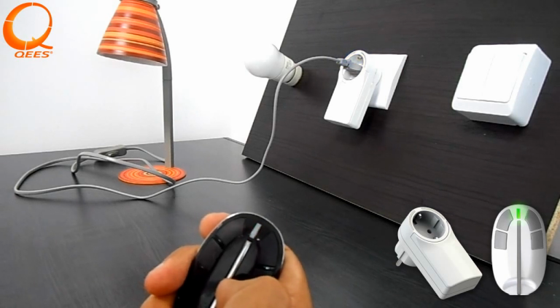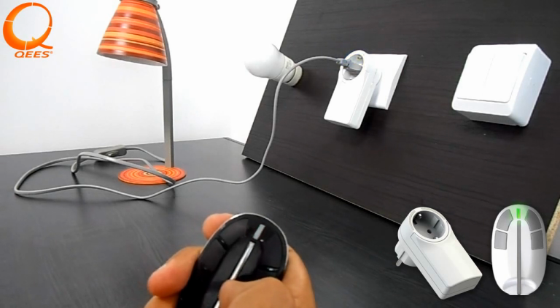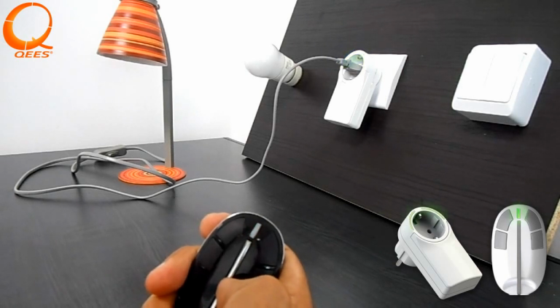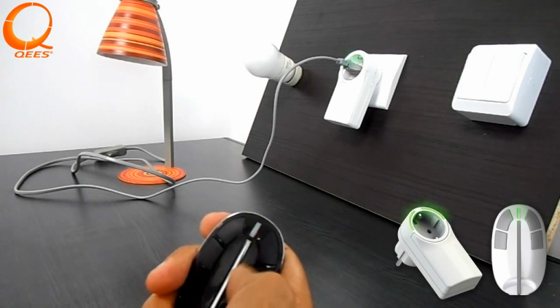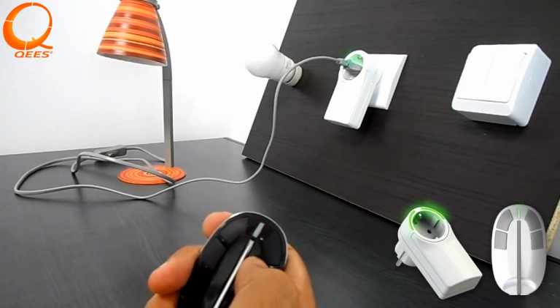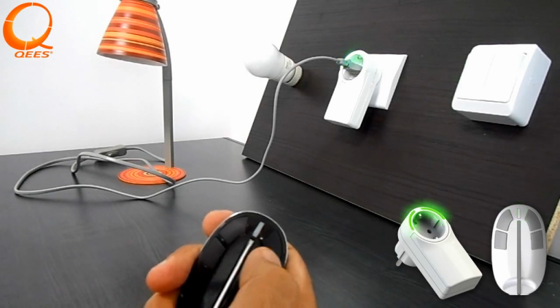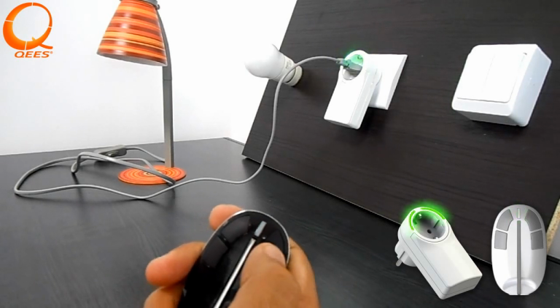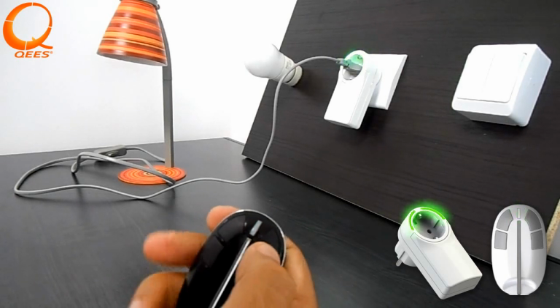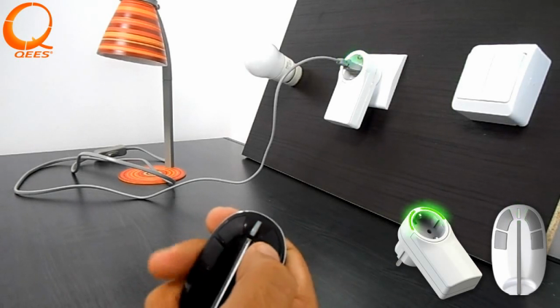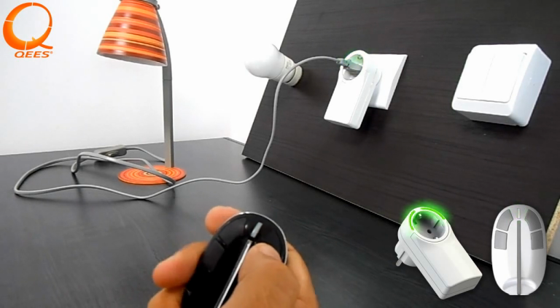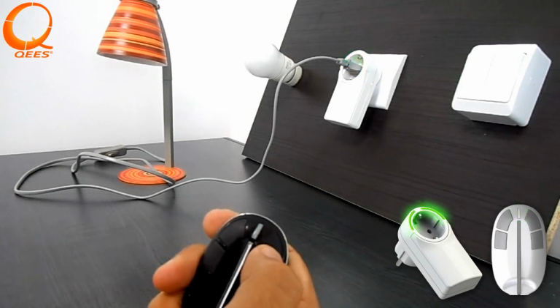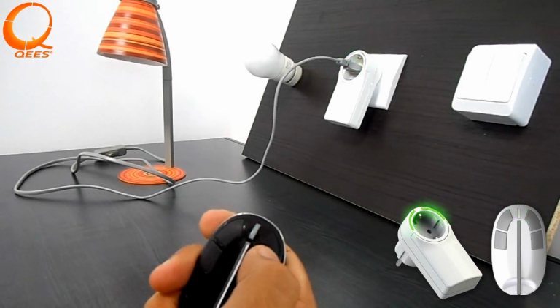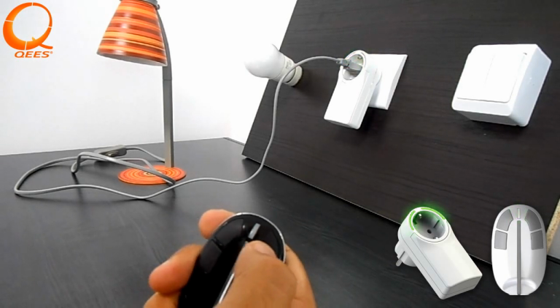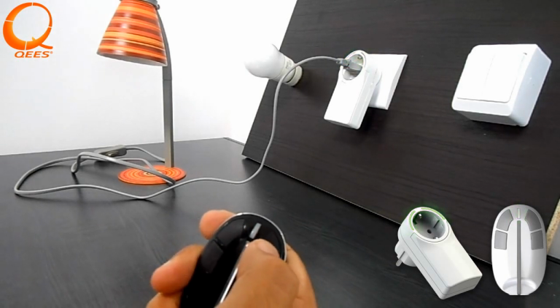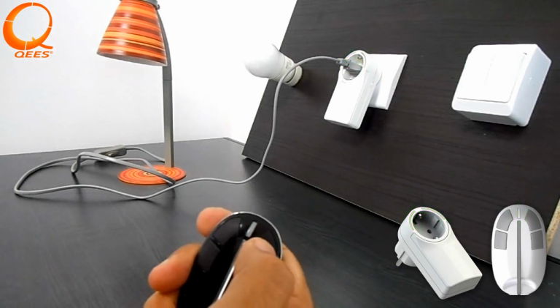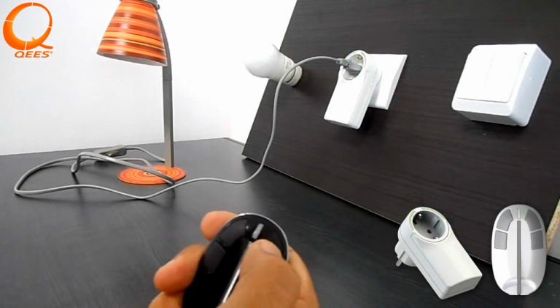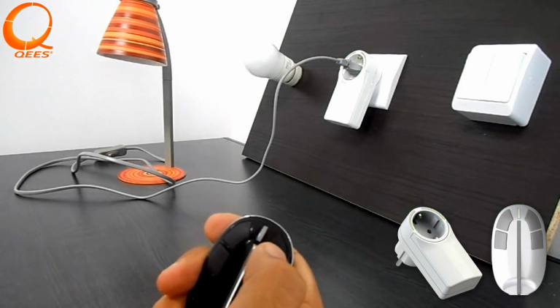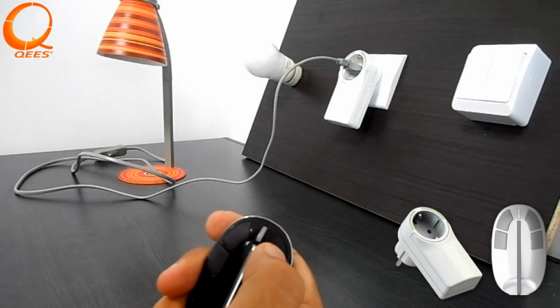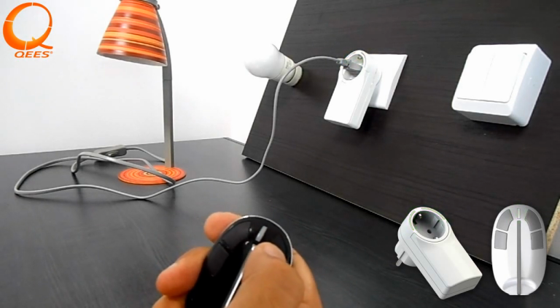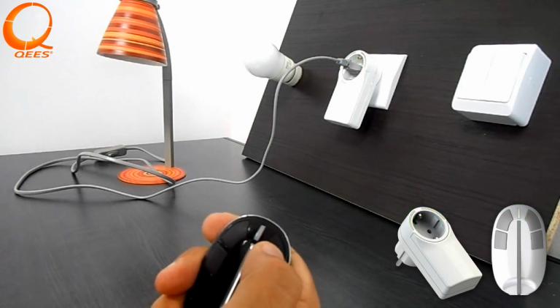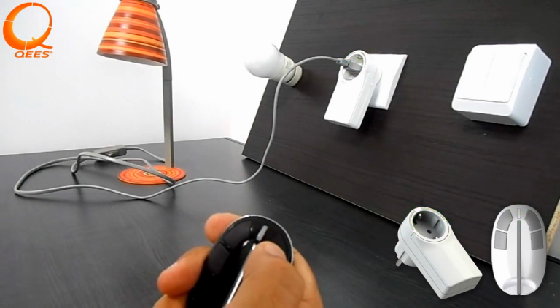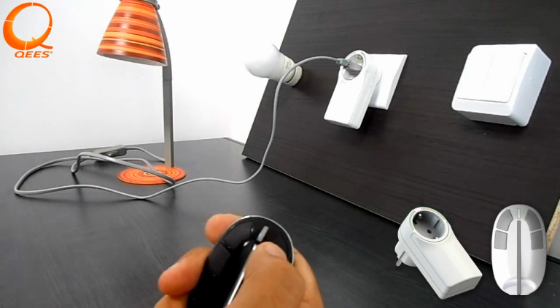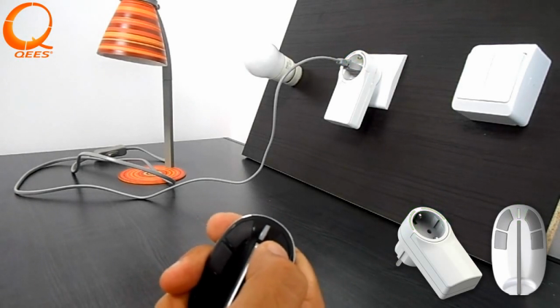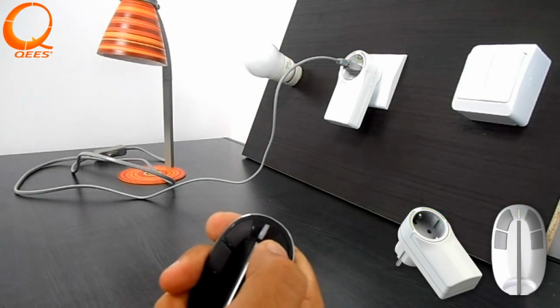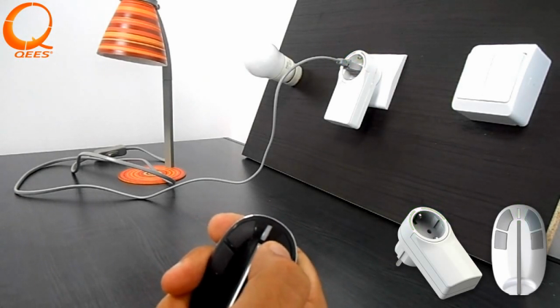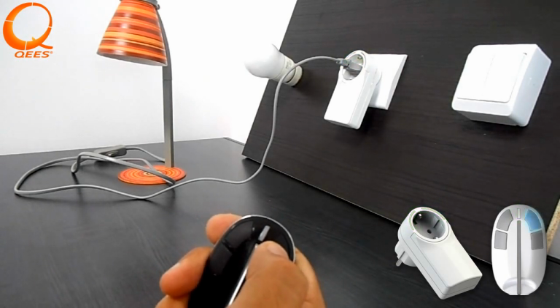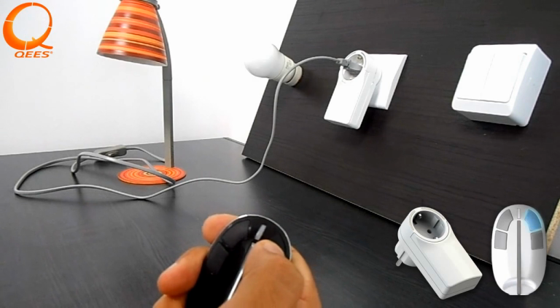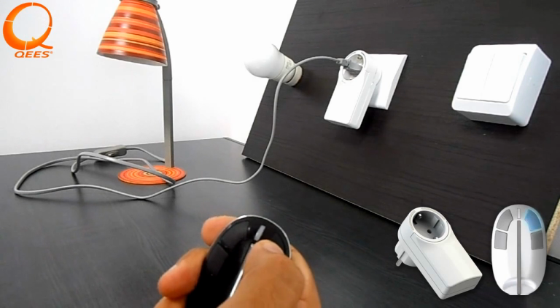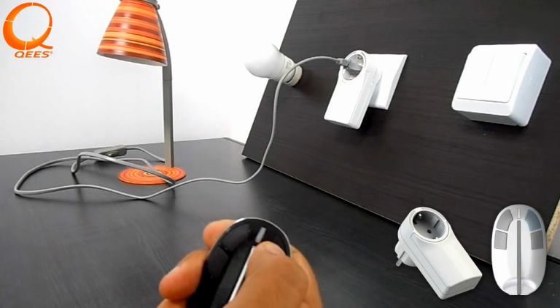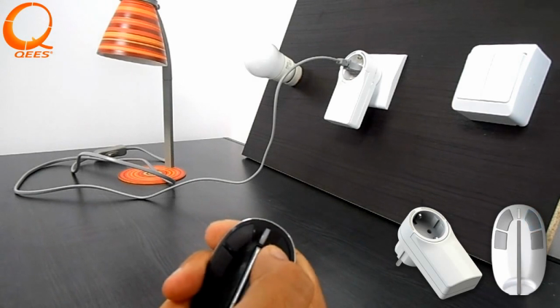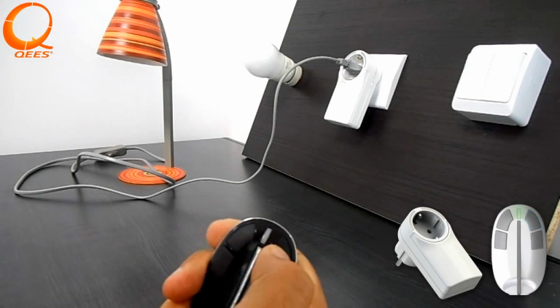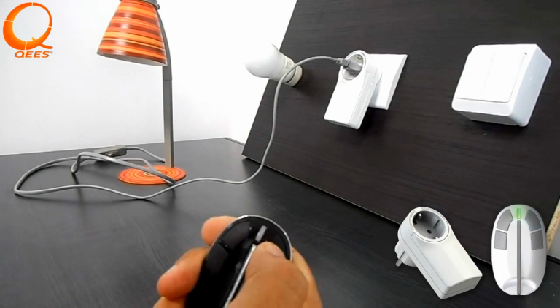The device can now be controlled from your MyKey. A single press will turn your product on or off.